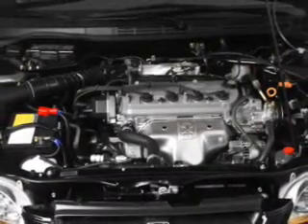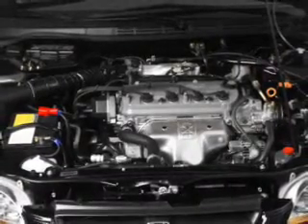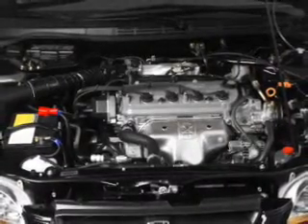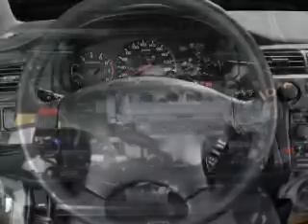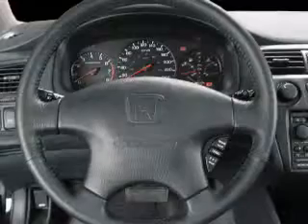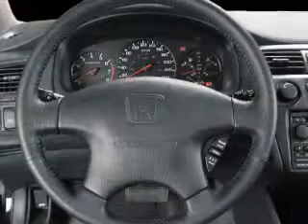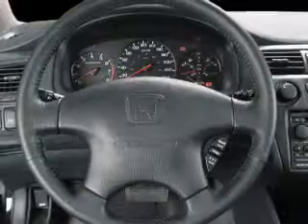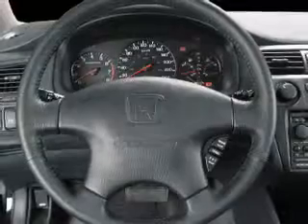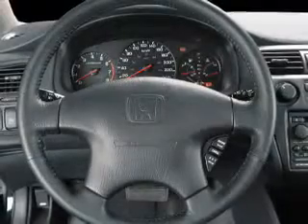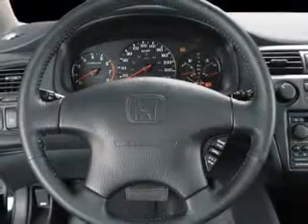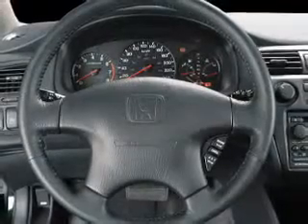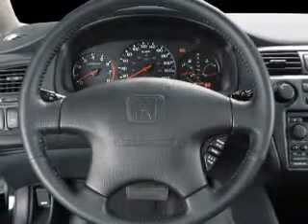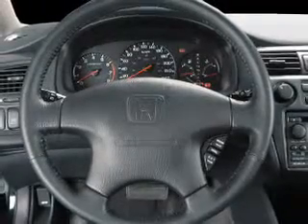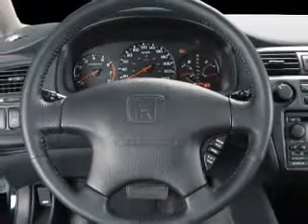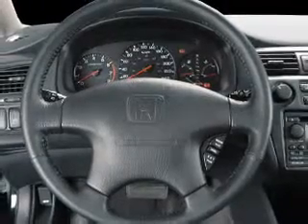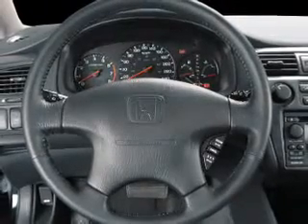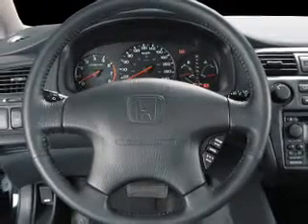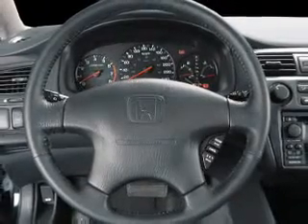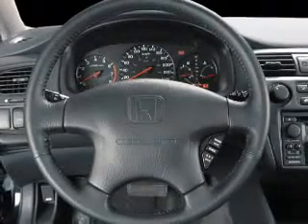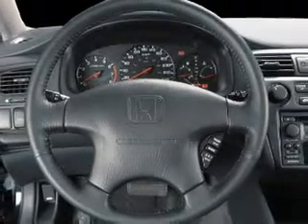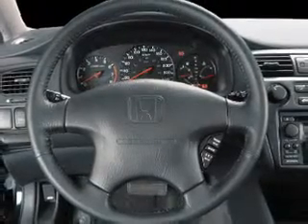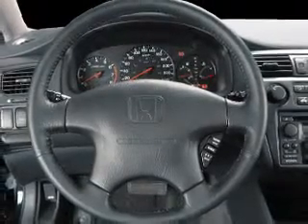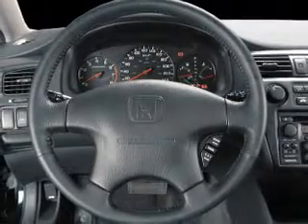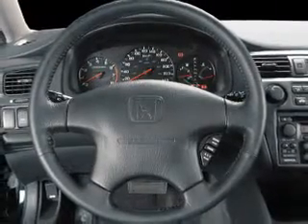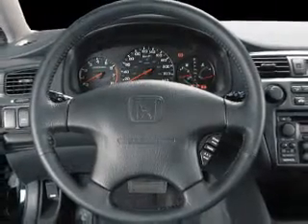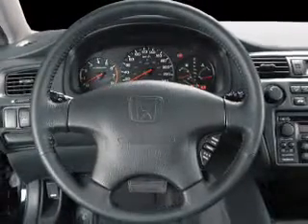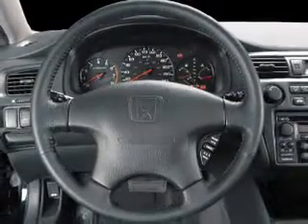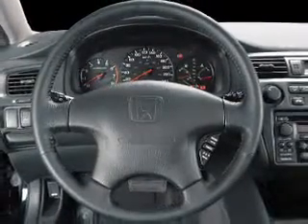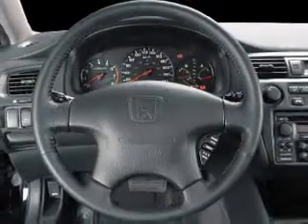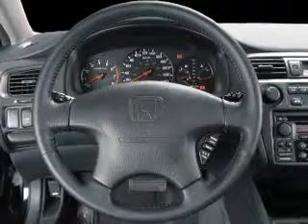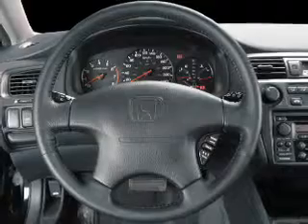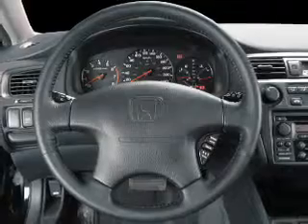Cruise control, power mirrors, an alarm system, an AM-FM stereo with a CD player, an adjustable tilt steering wheel.